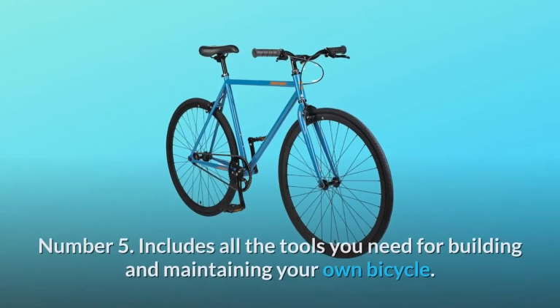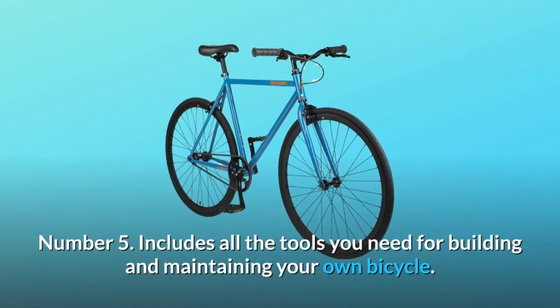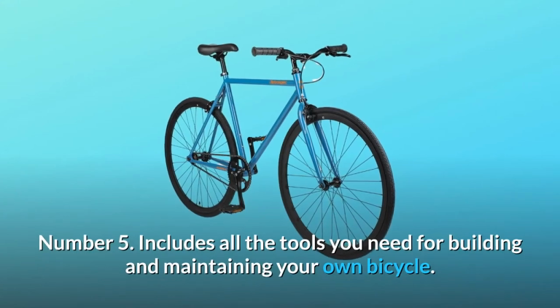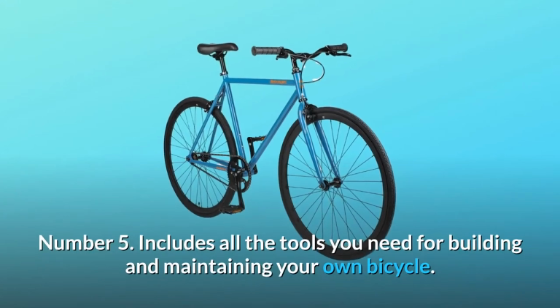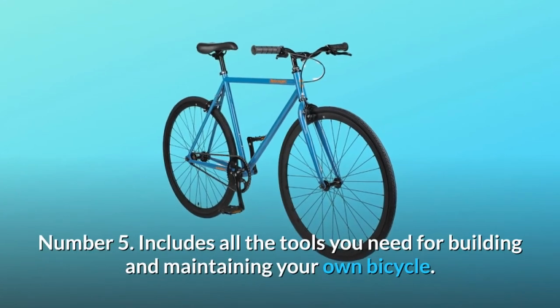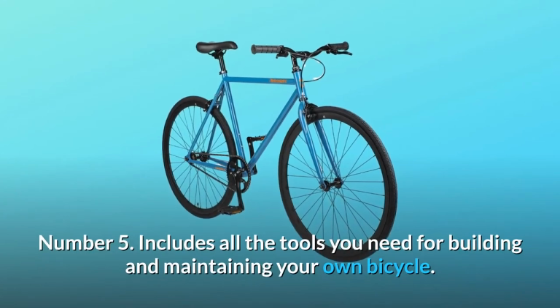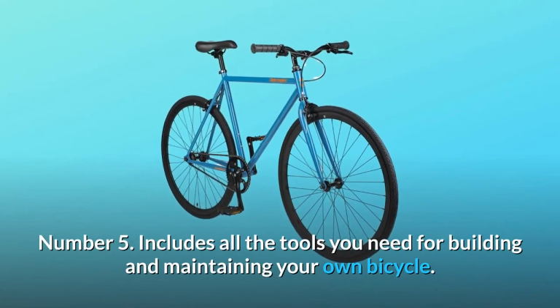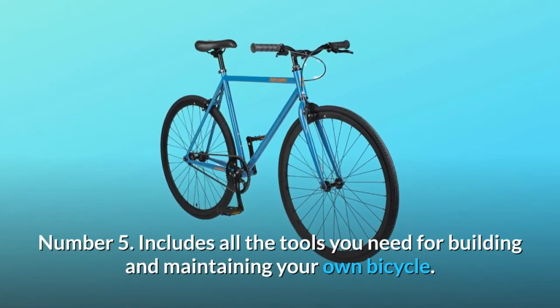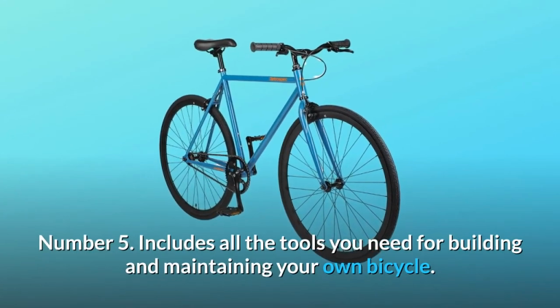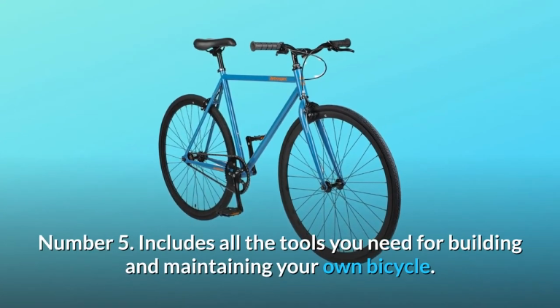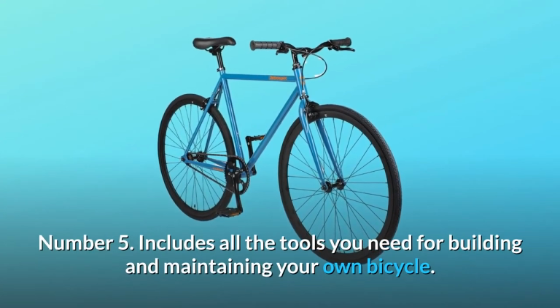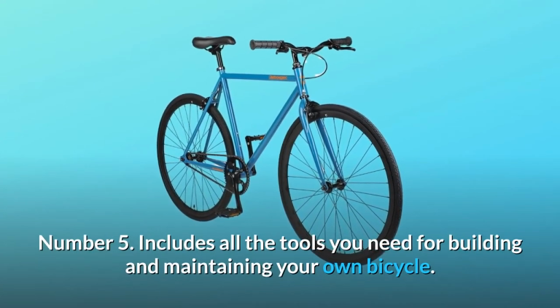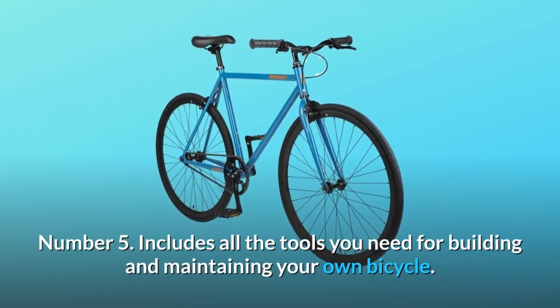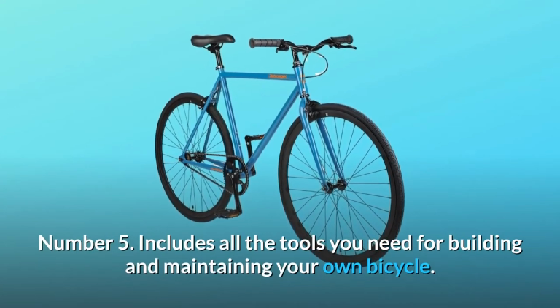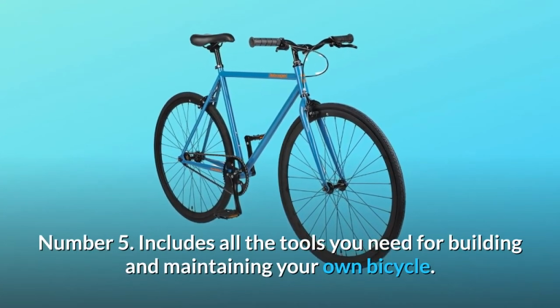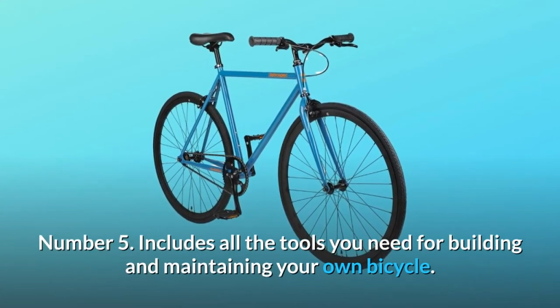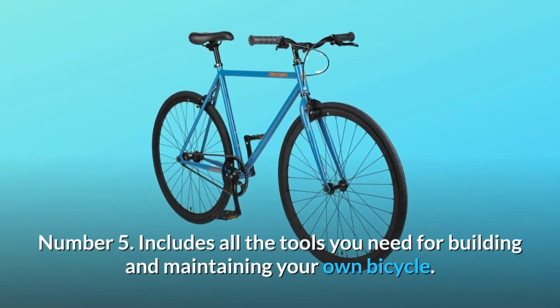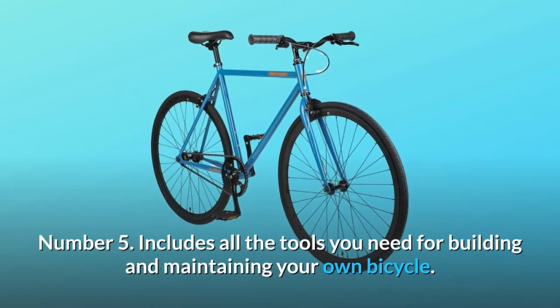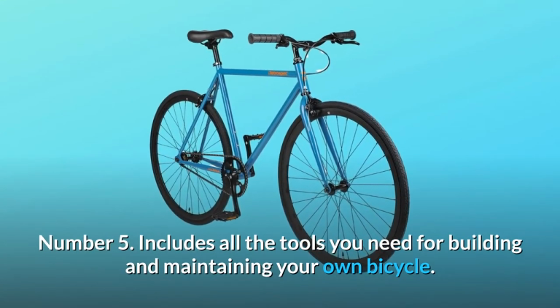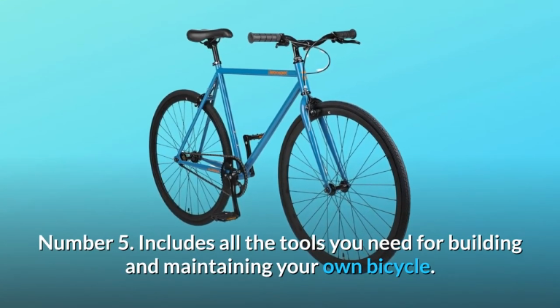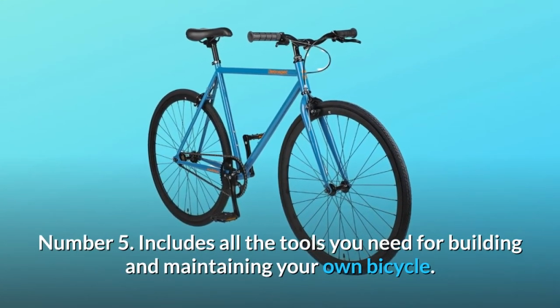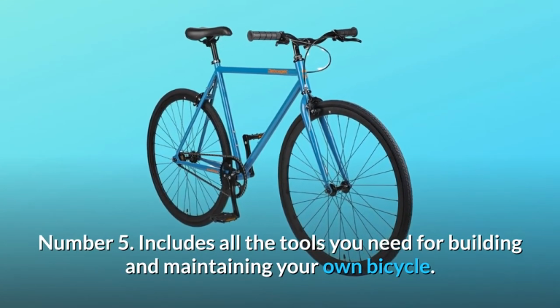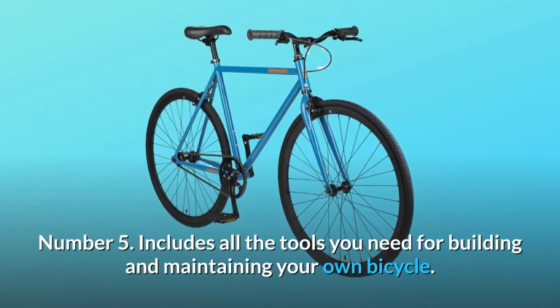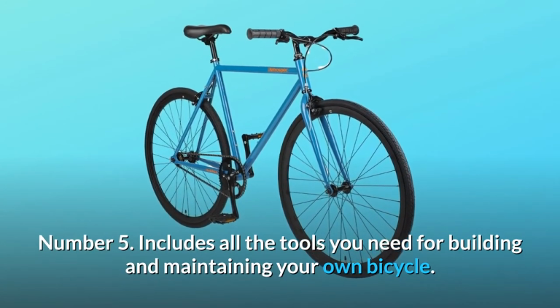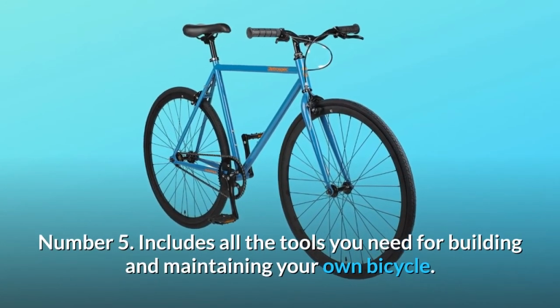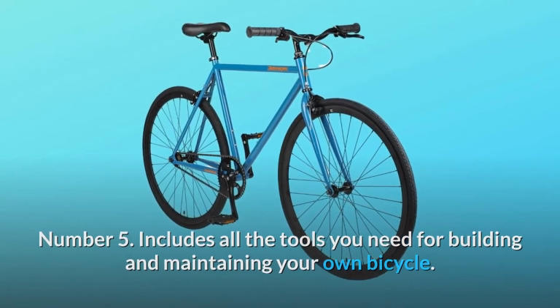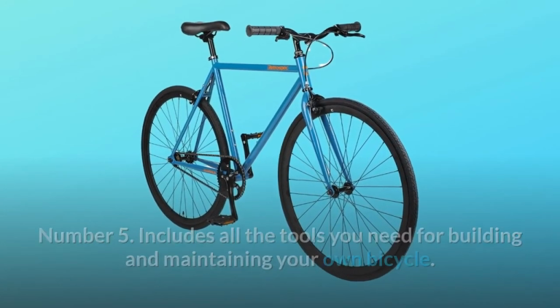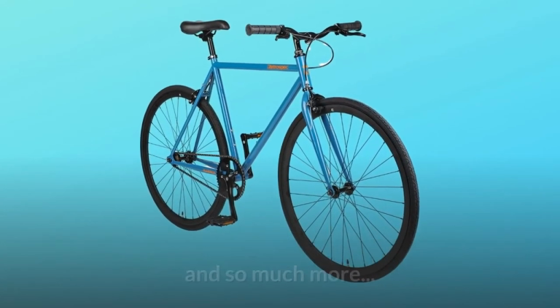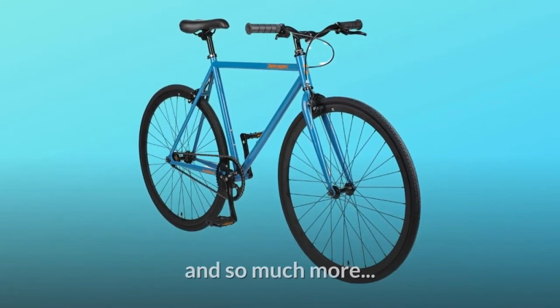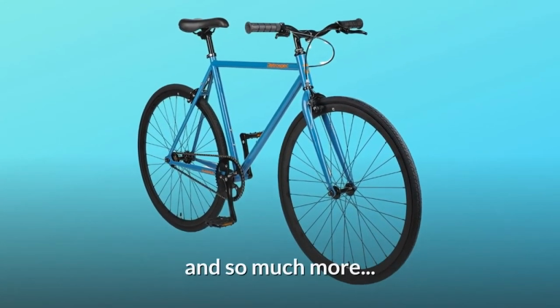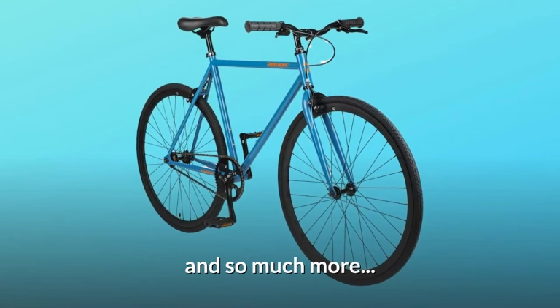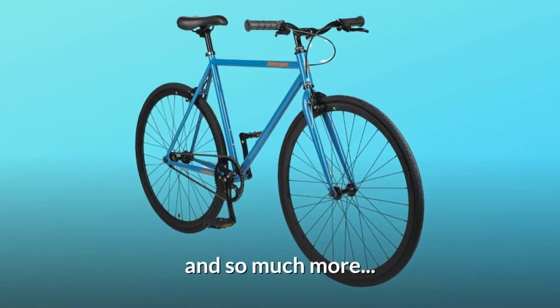Number 5: includes all the tools you need for building and maintaining your own bicycle. And so much more.